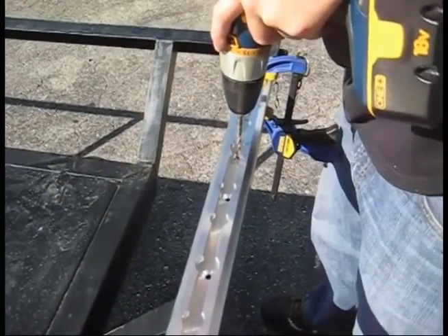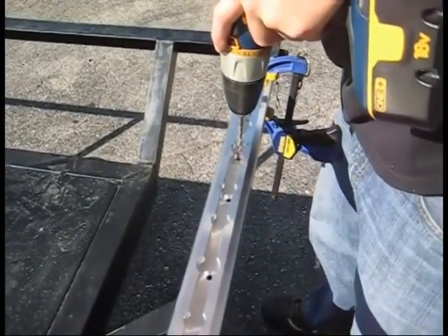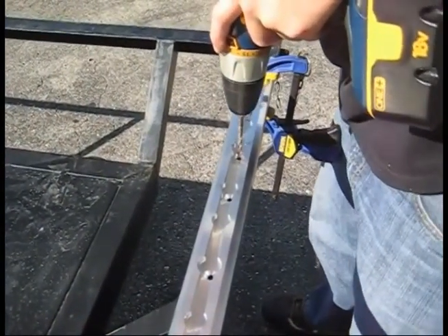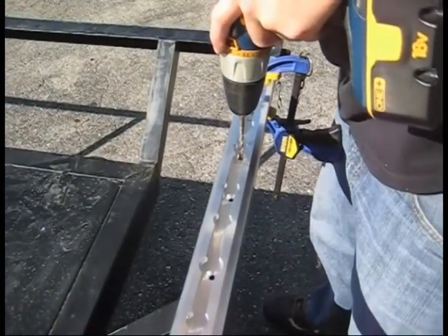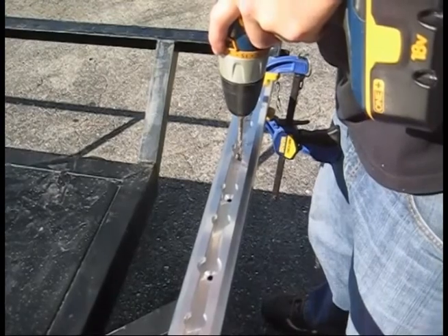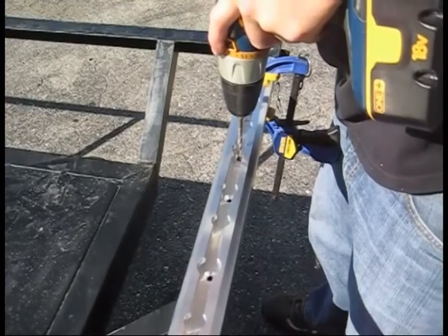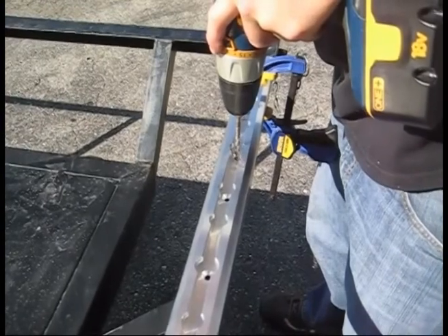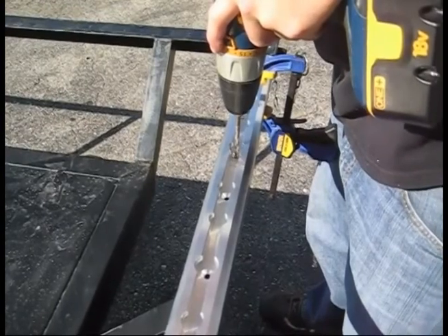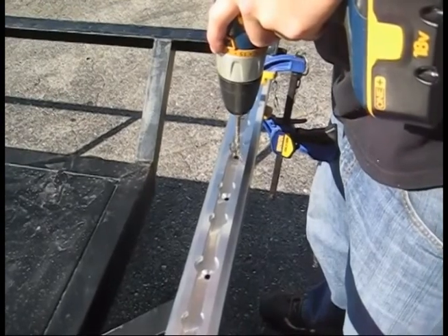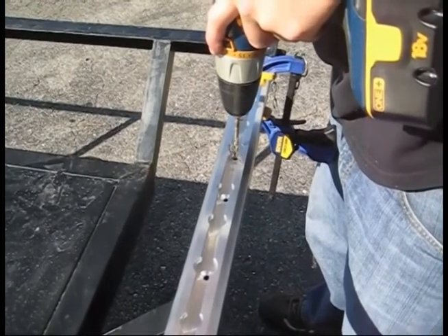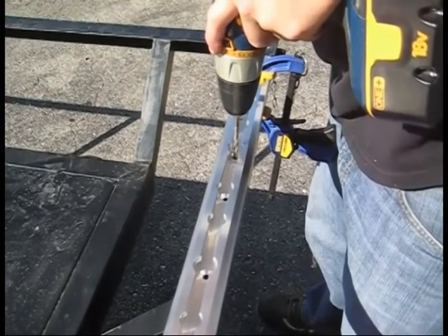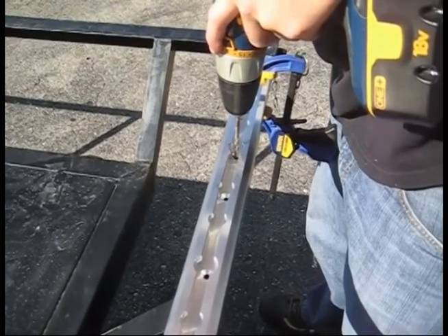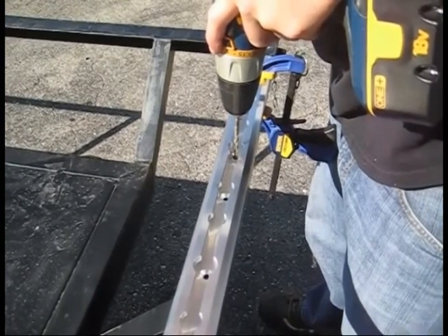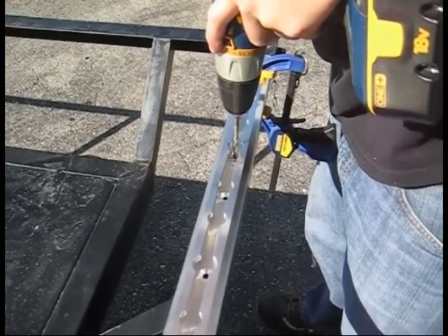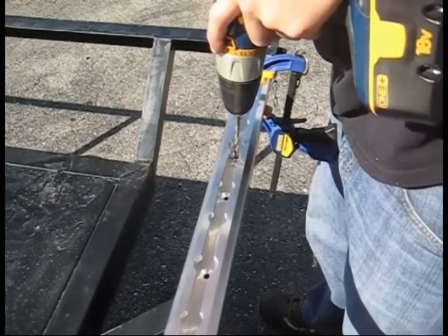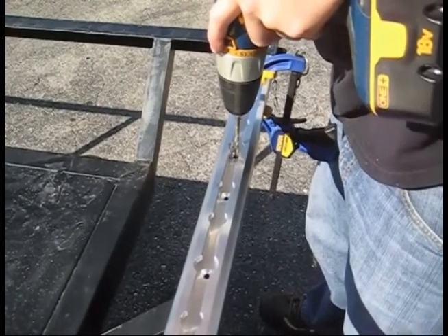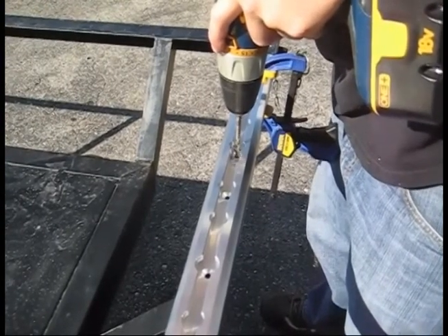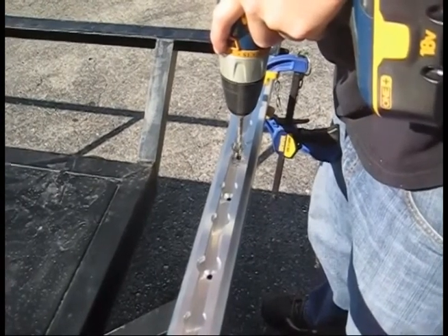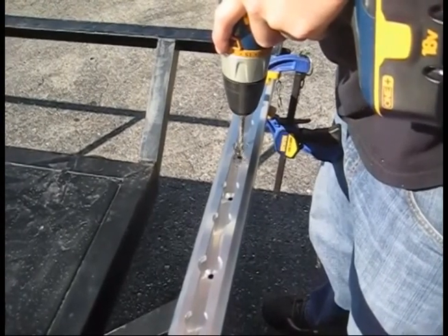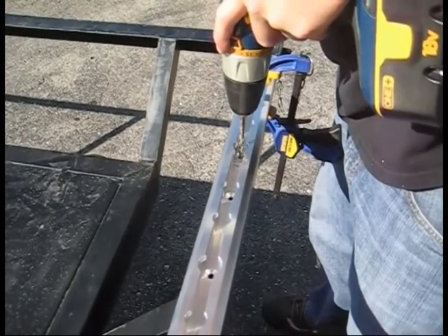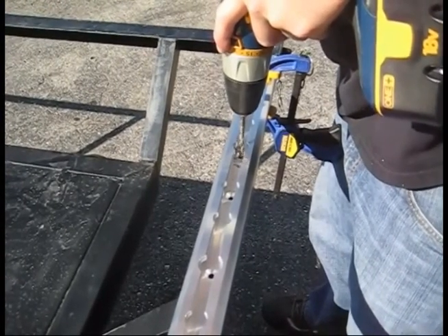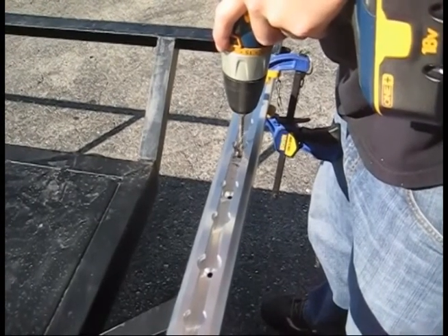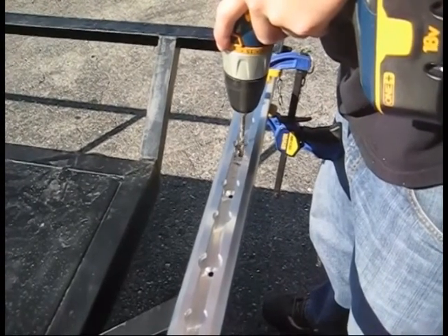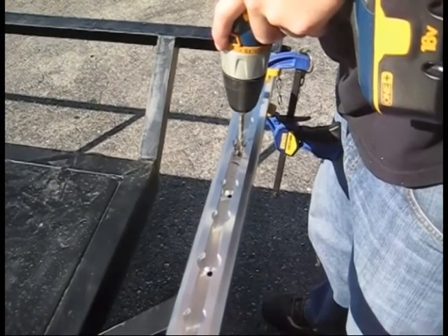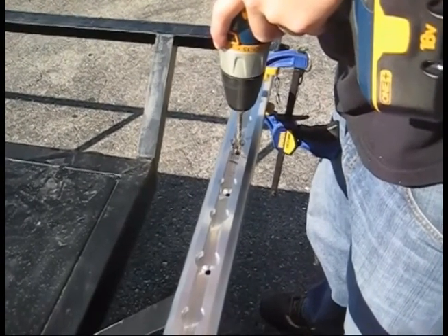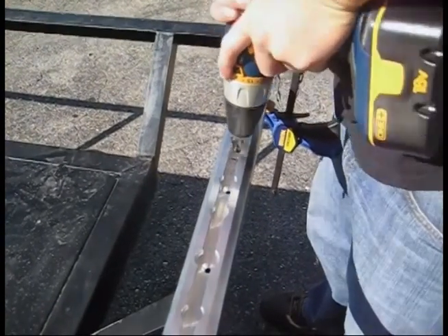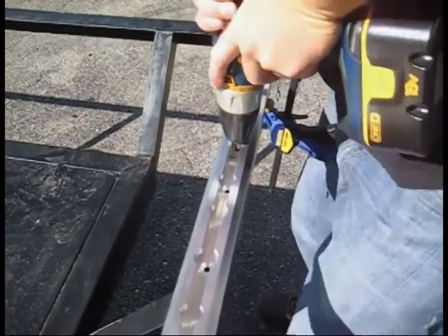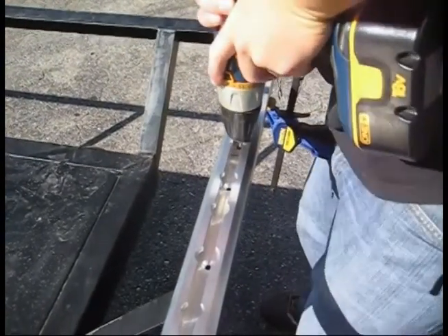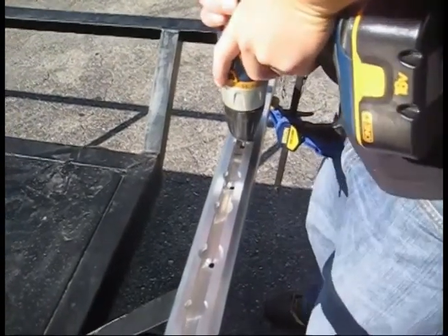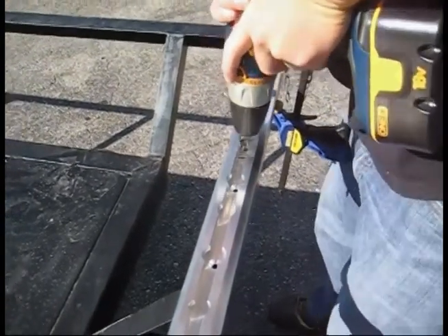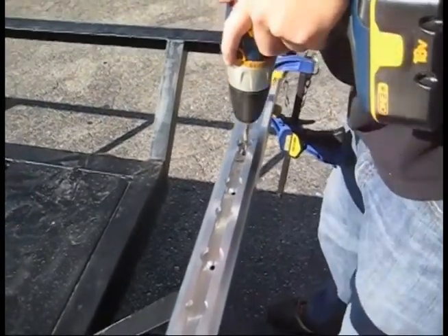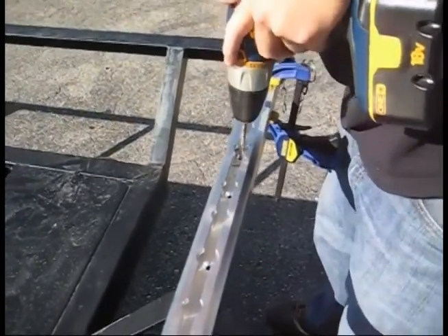Remember, the strength of the rail is dependent on what it is mounted to and how many mounting points were used in the installation.